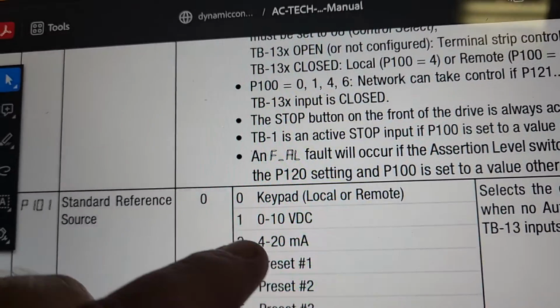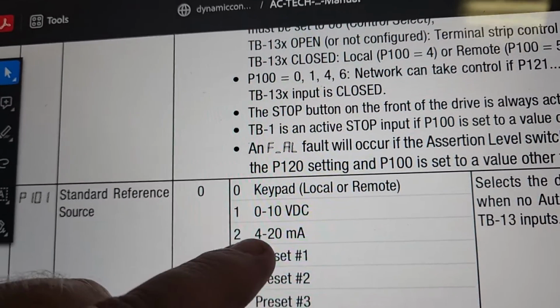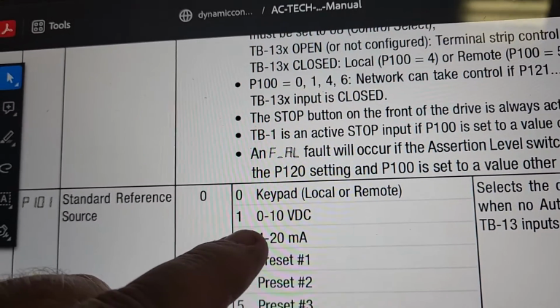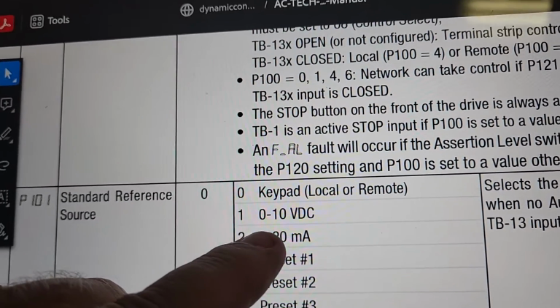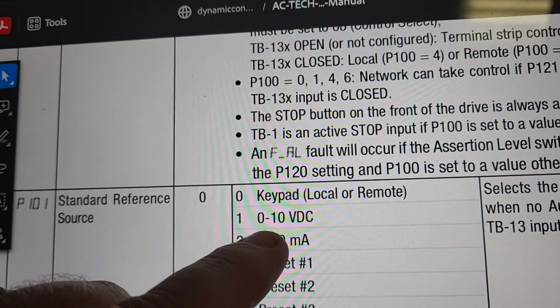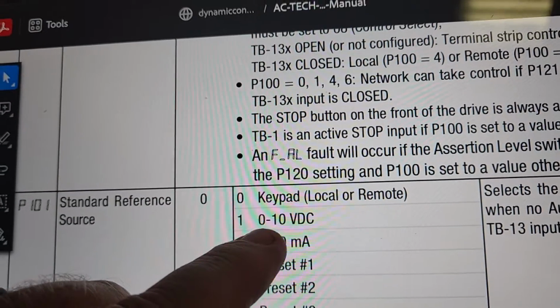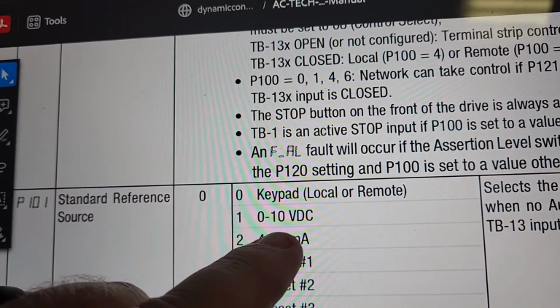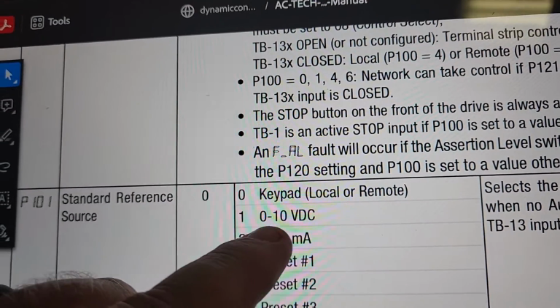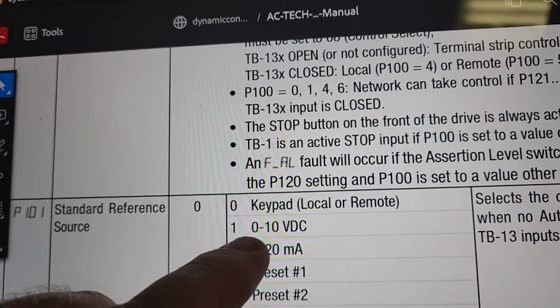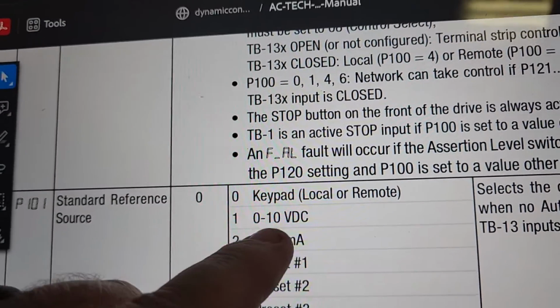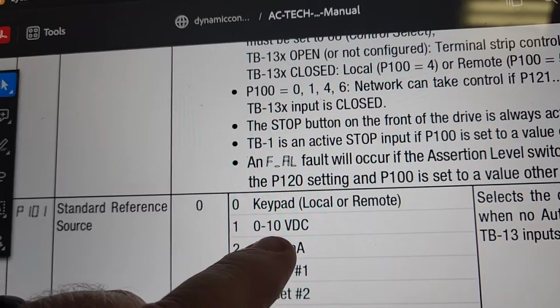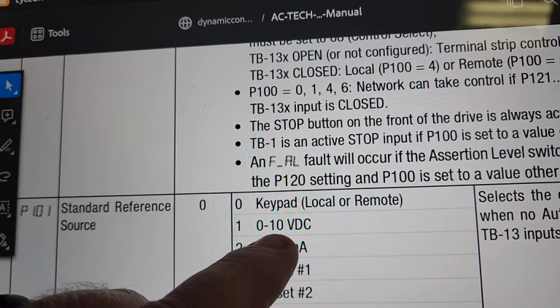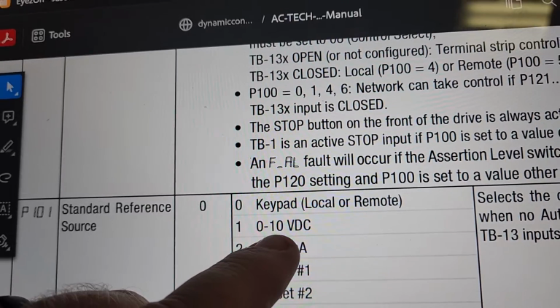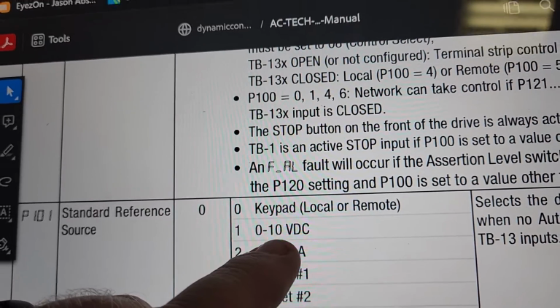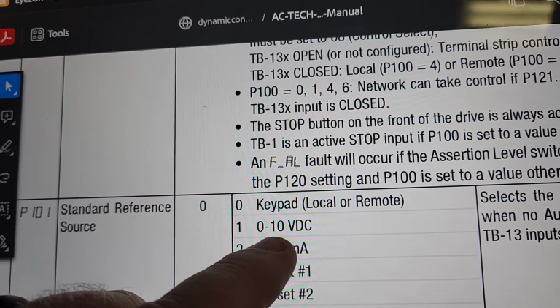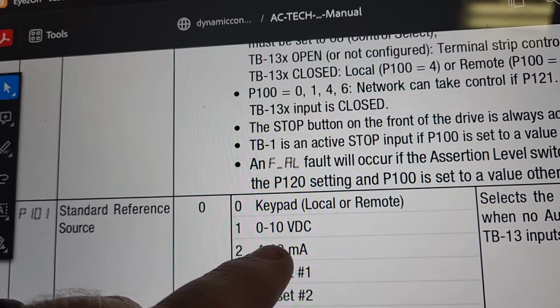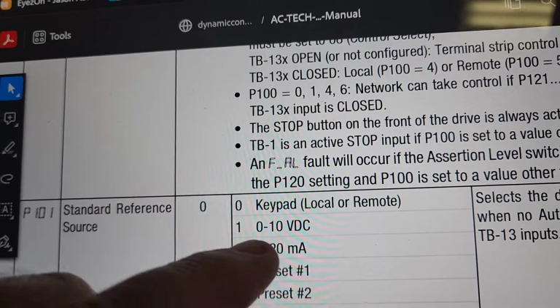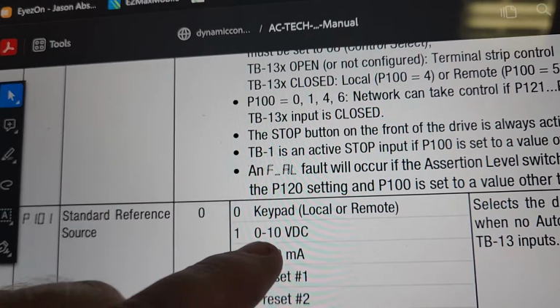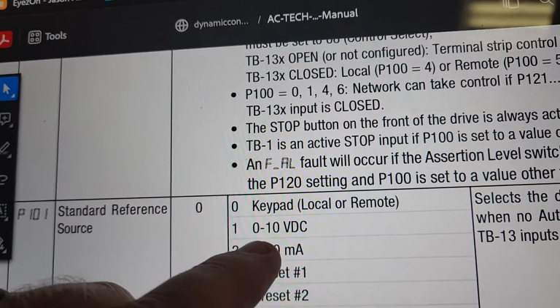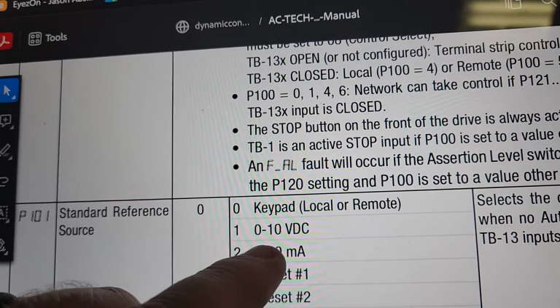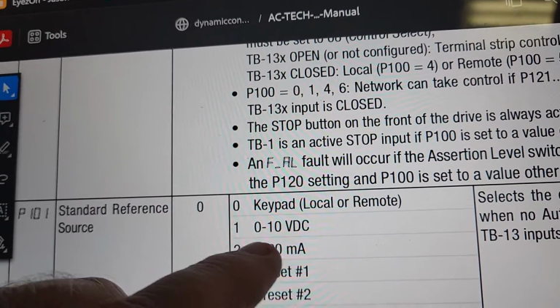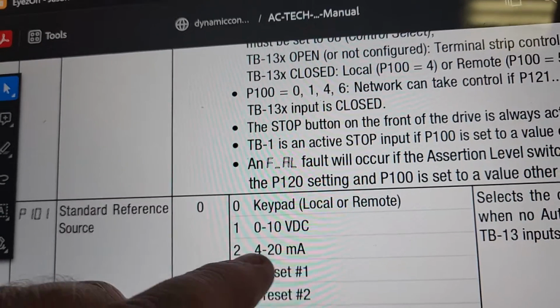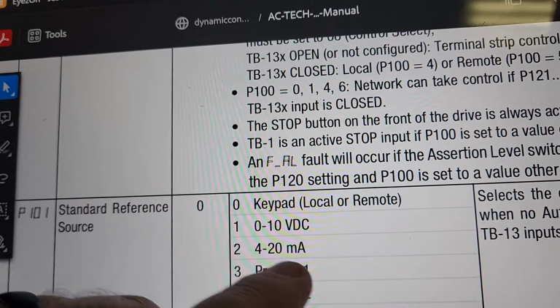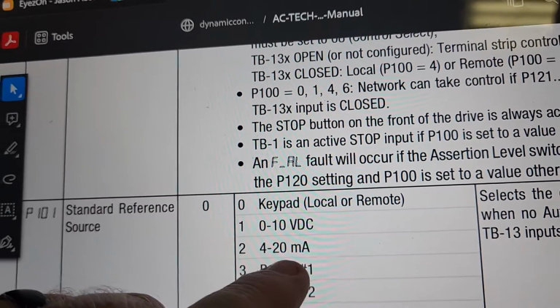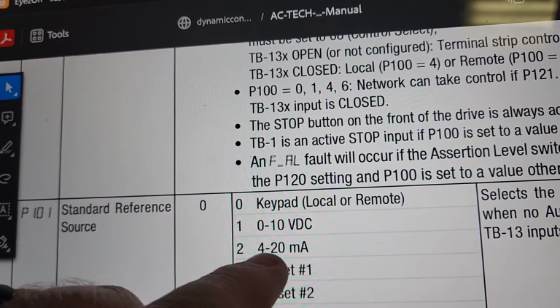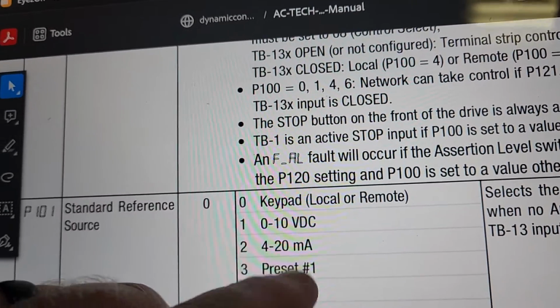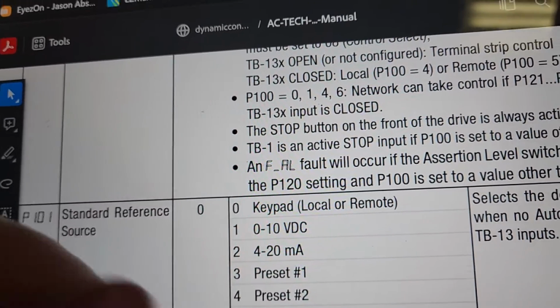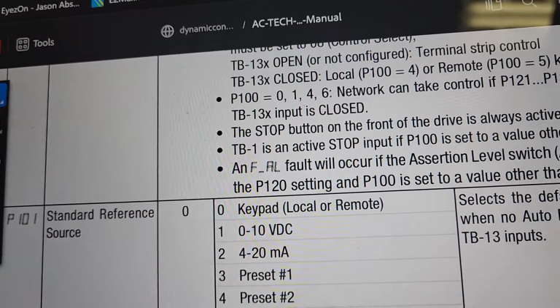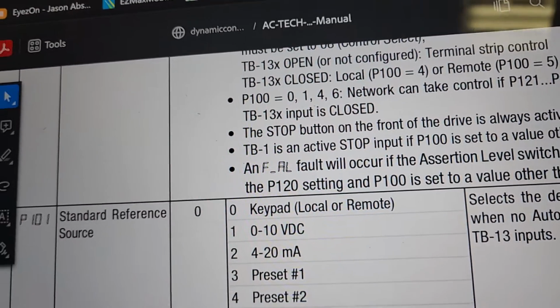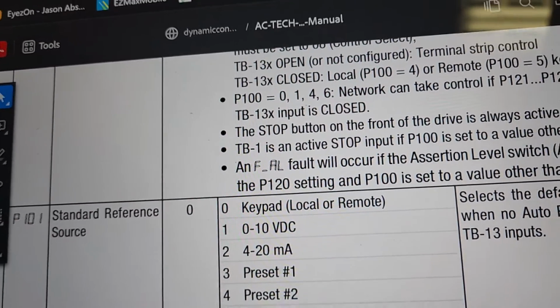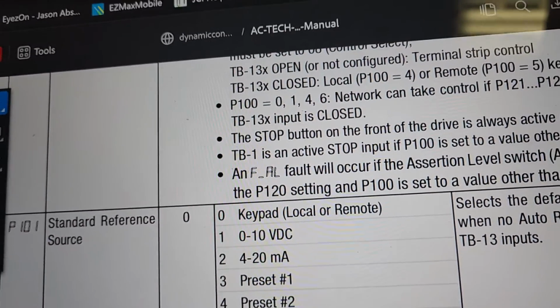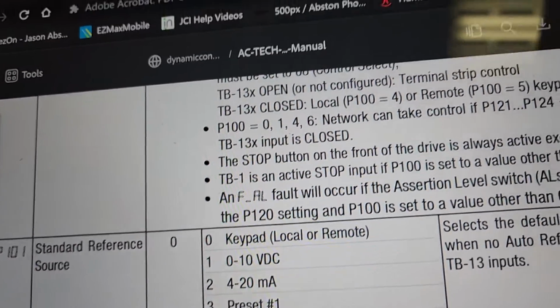When I initially set this one up, I set it up for zero to 10 and it did not ramp up. So I simply changed it to four to 20 and it came right on up.